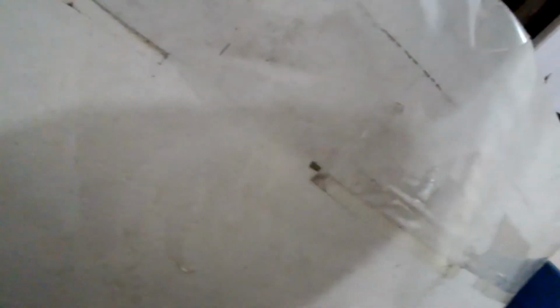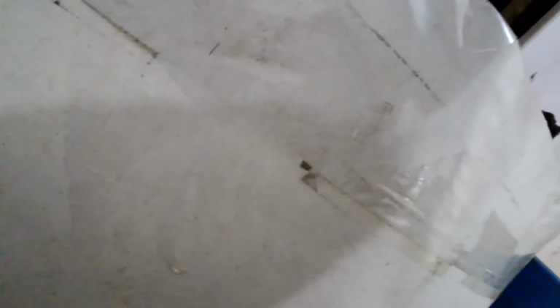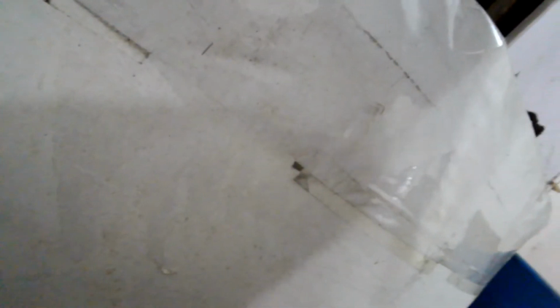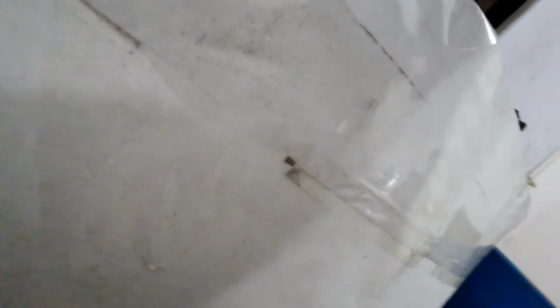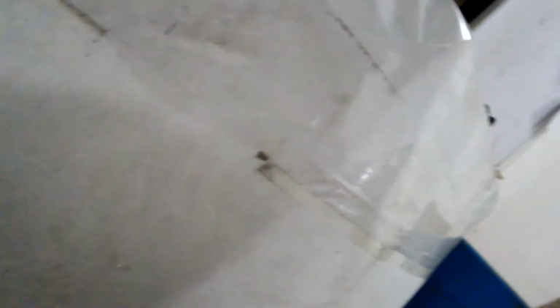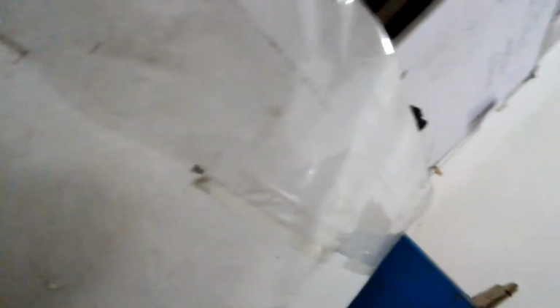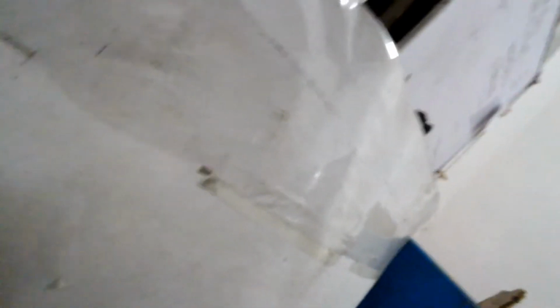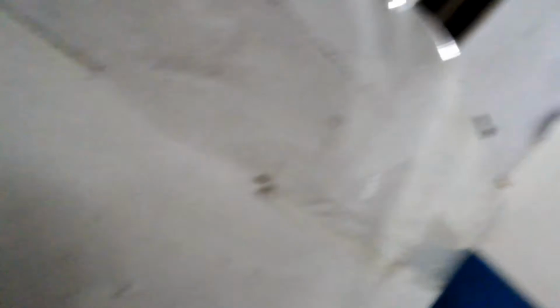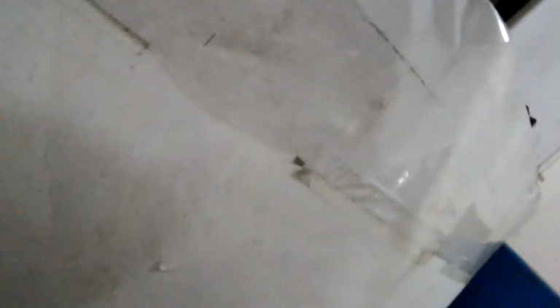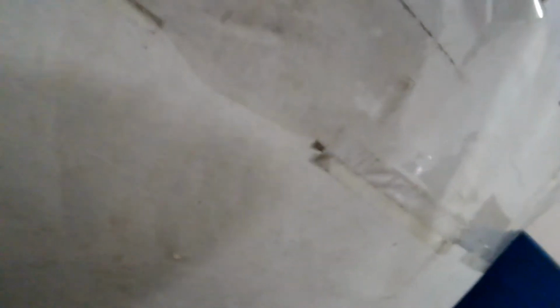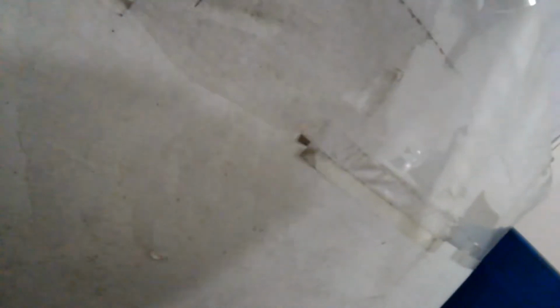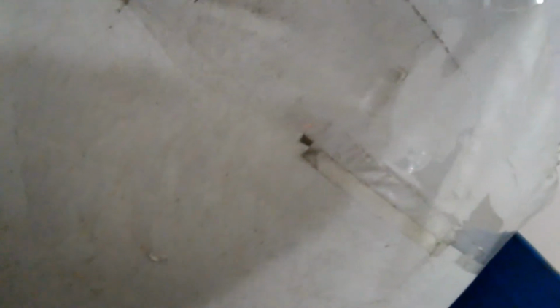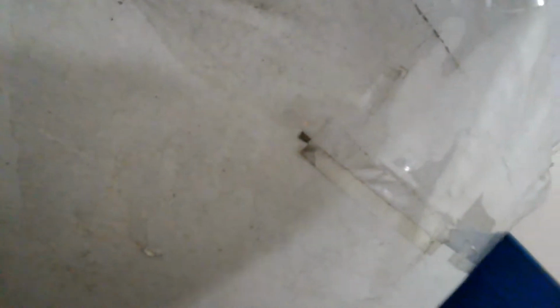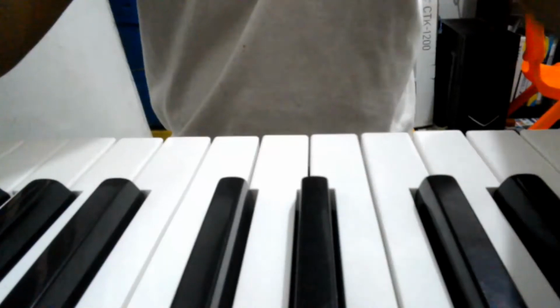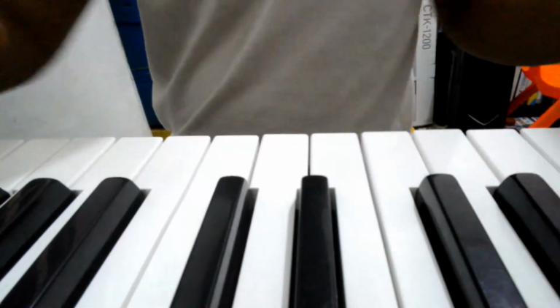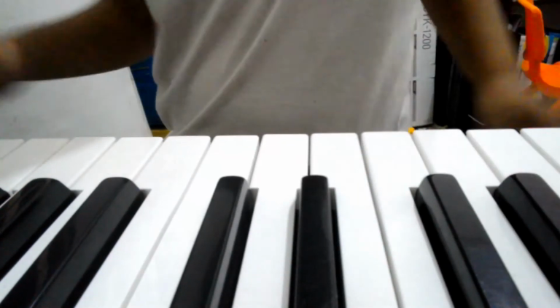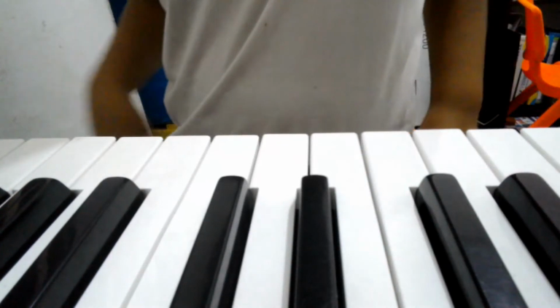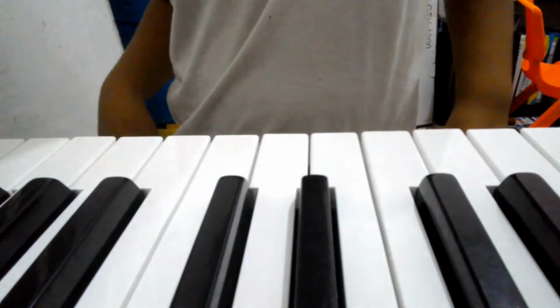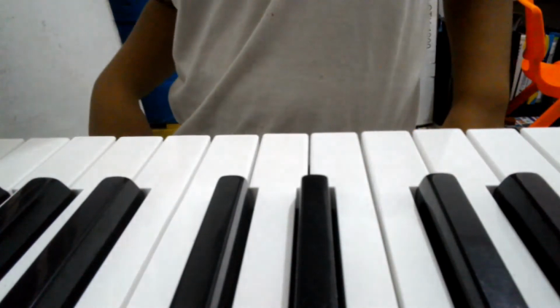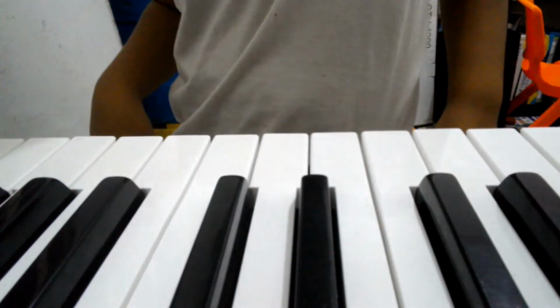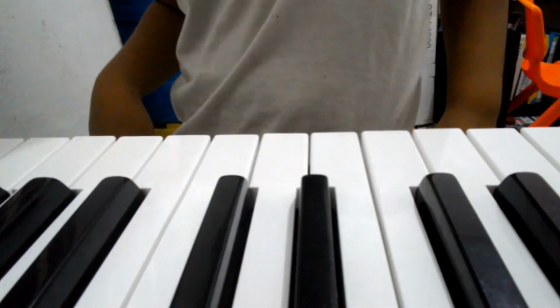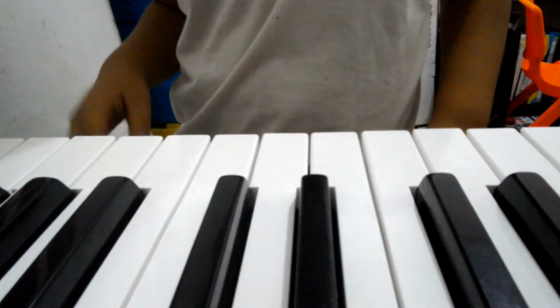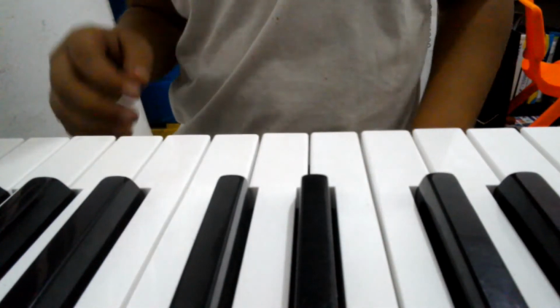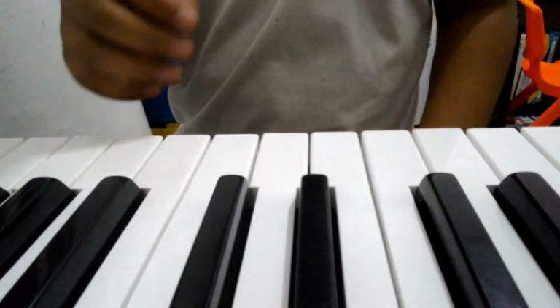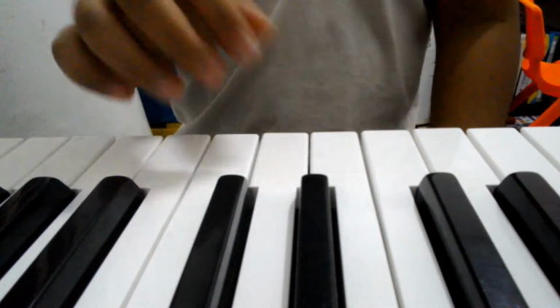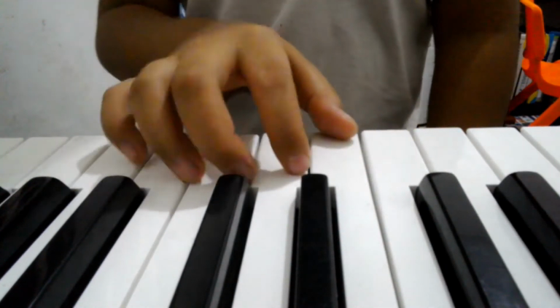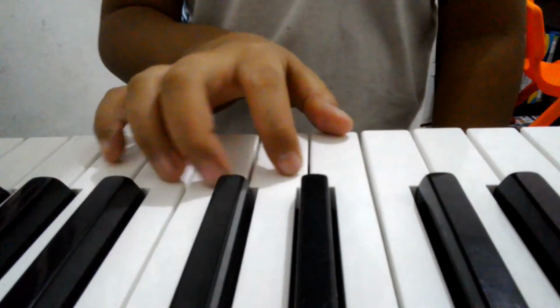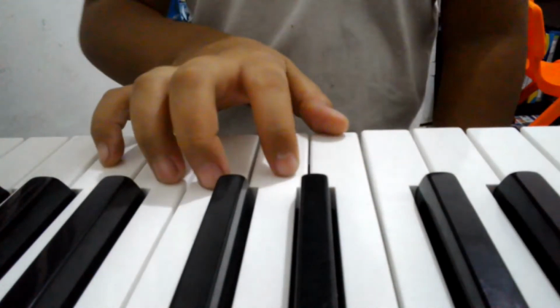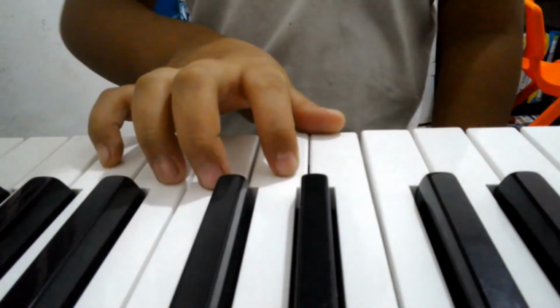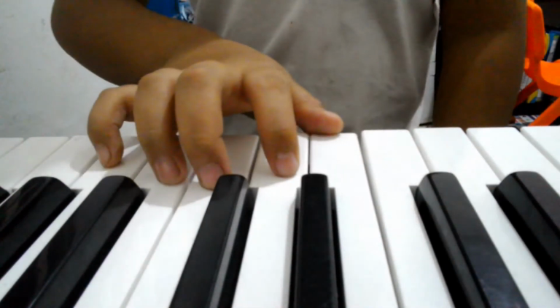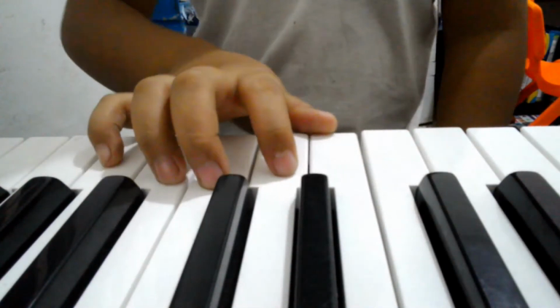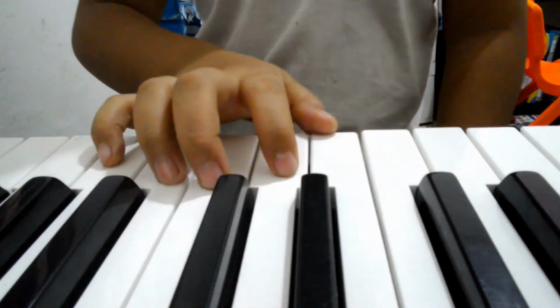The second is Five Finger Peck. Ready, set, go!